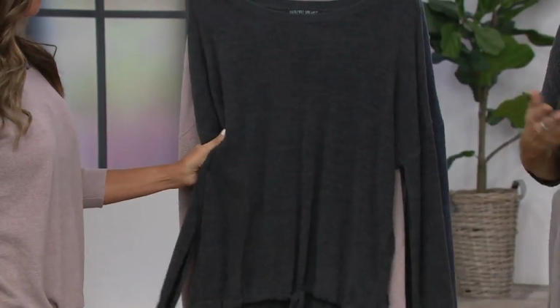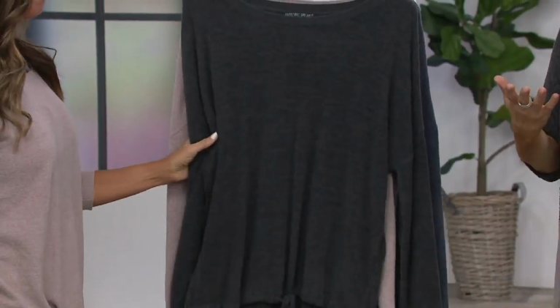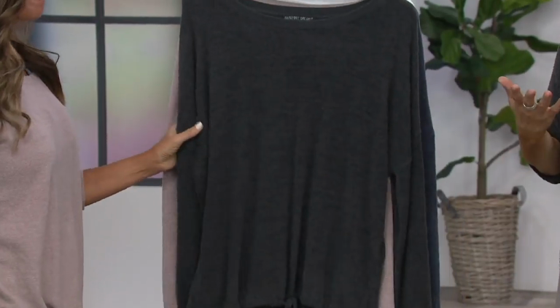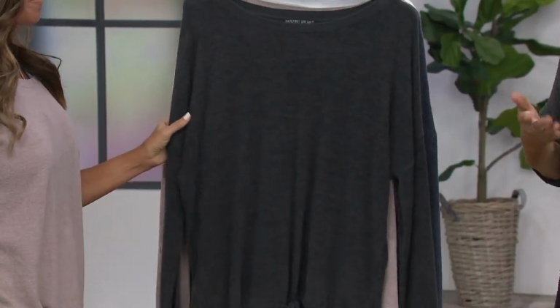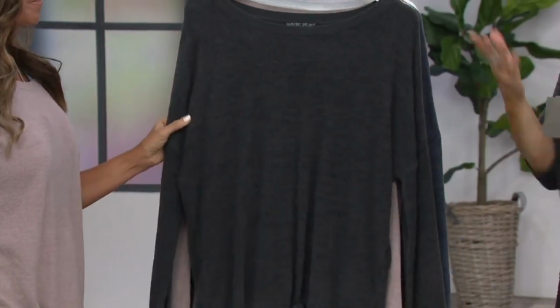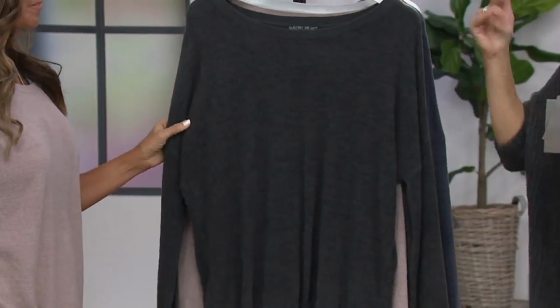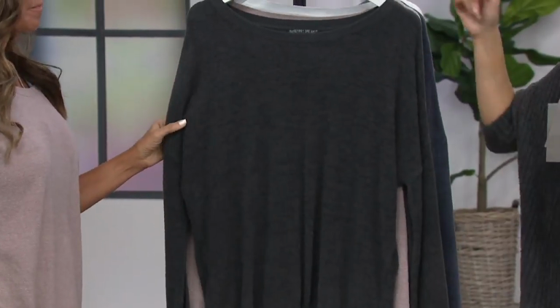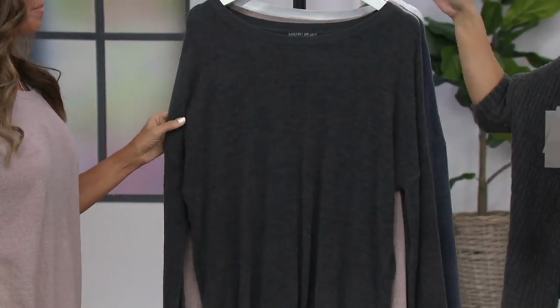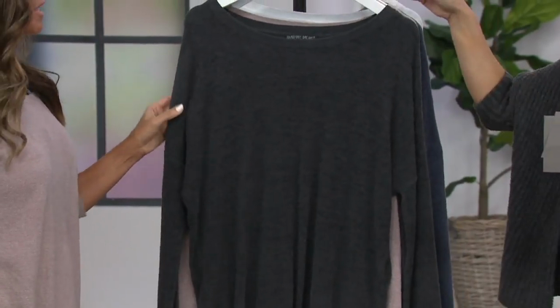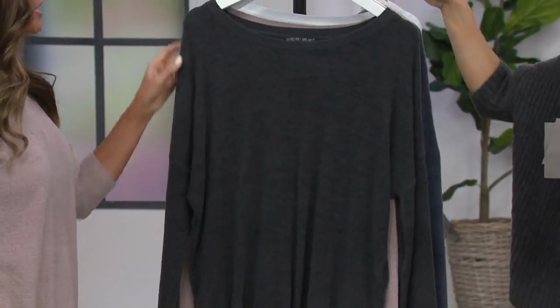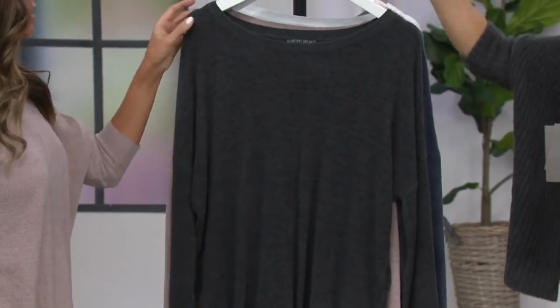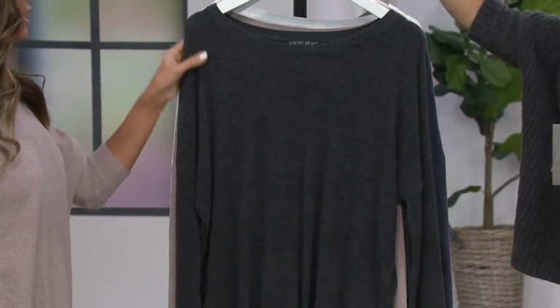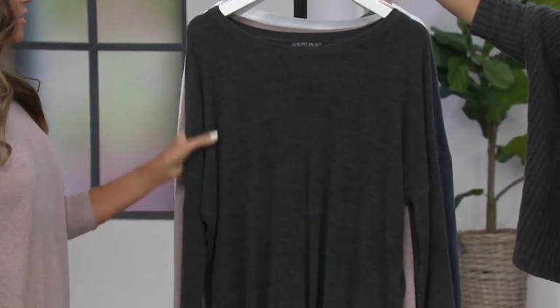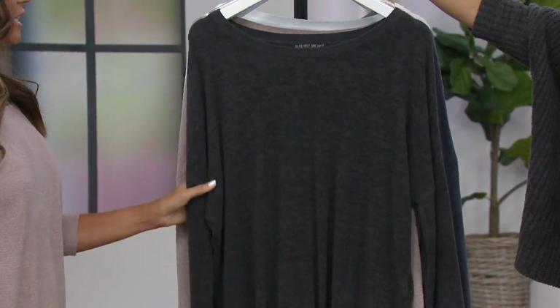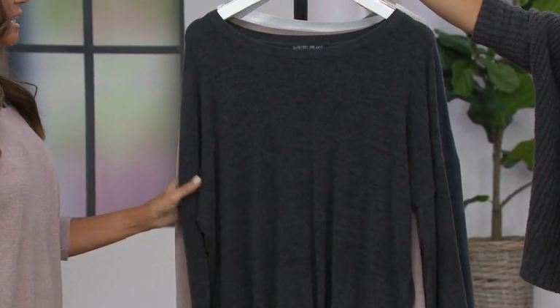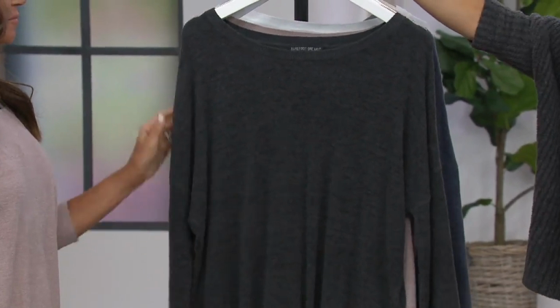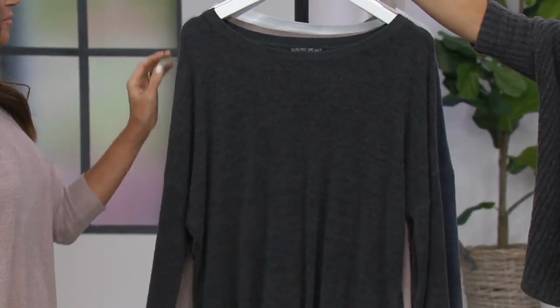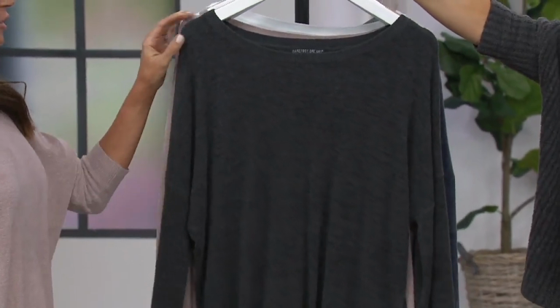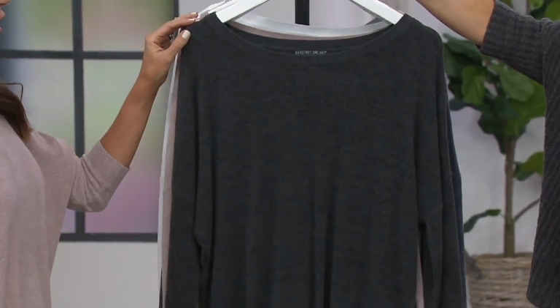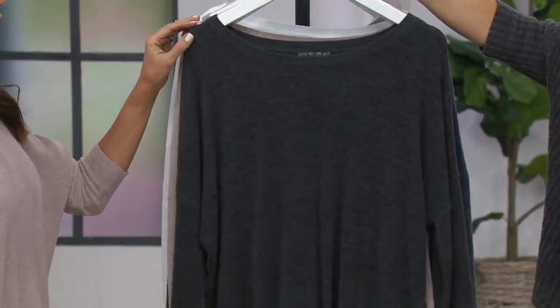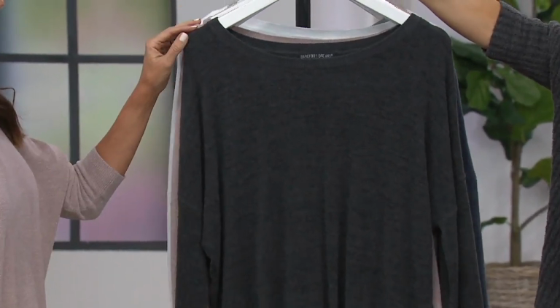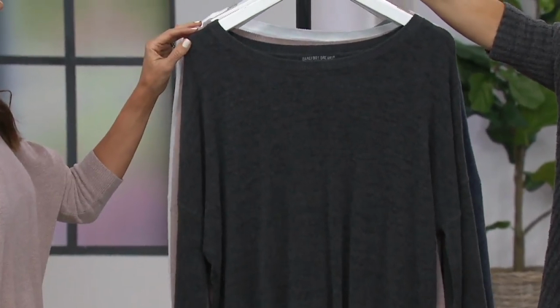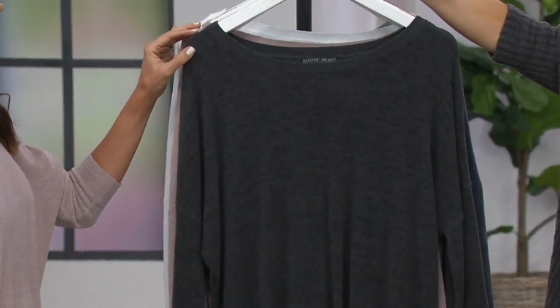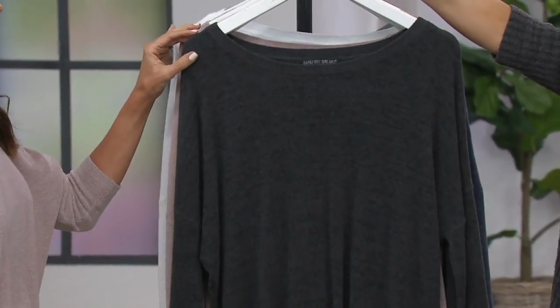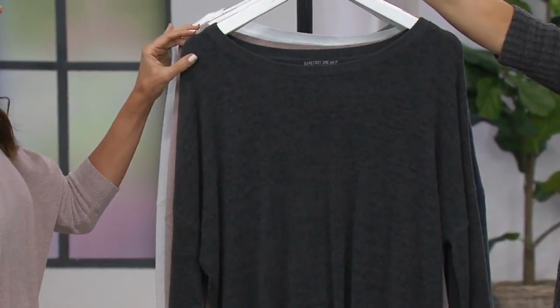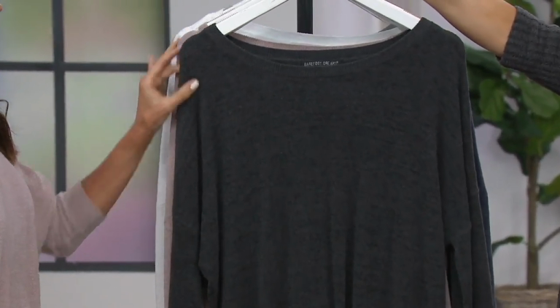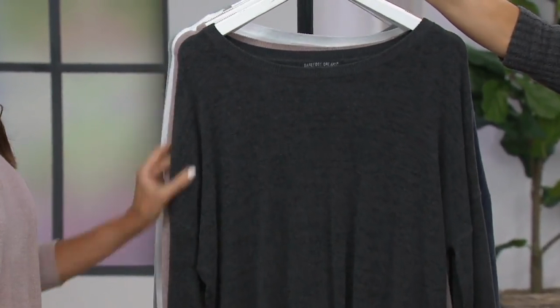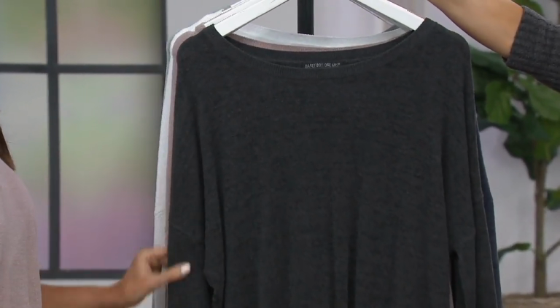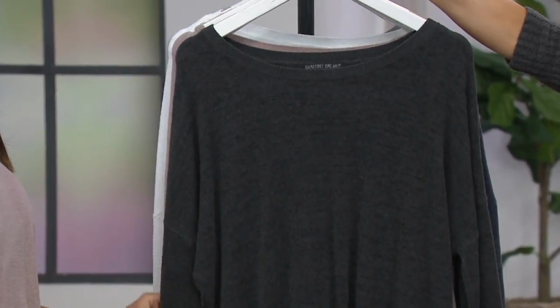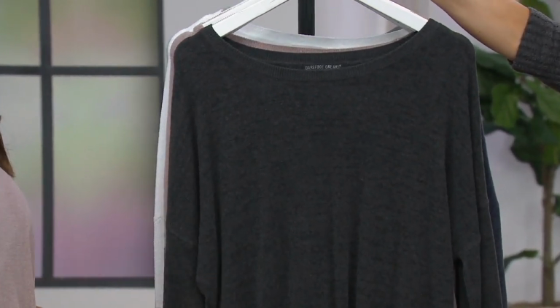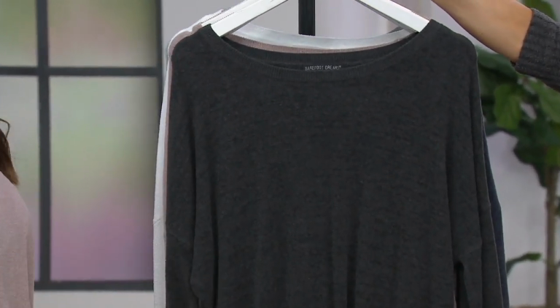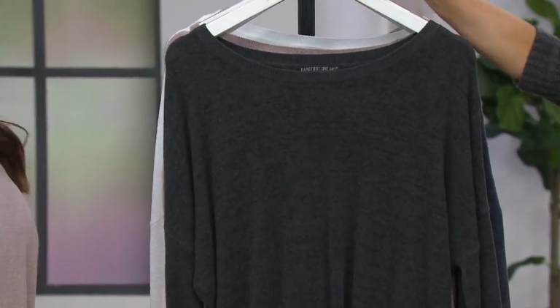If you want to size up, you can. I've gone true to size — it's a relaxed fit. The color I just bought: carbon, small through 3X.